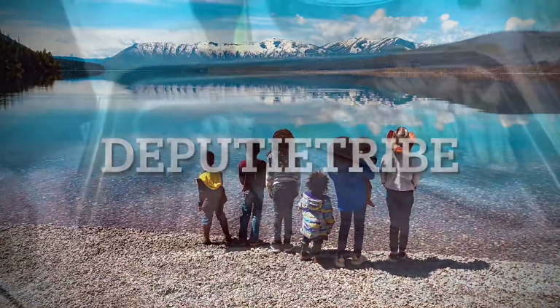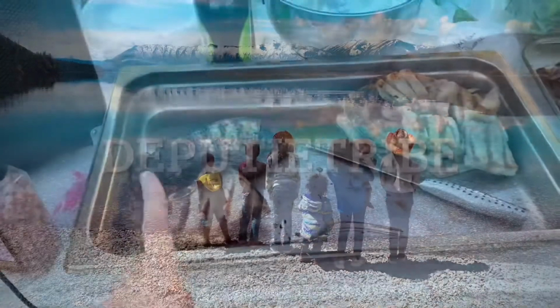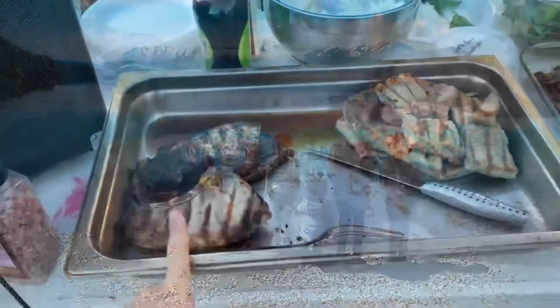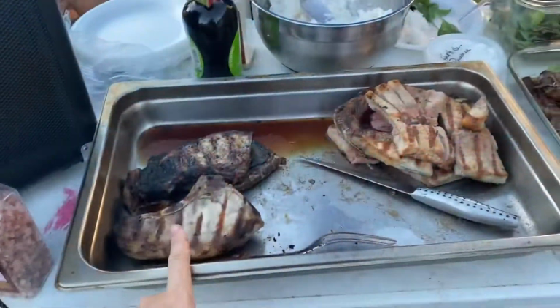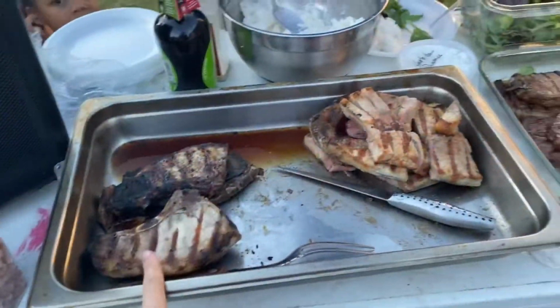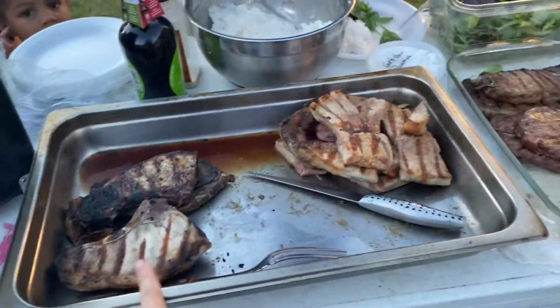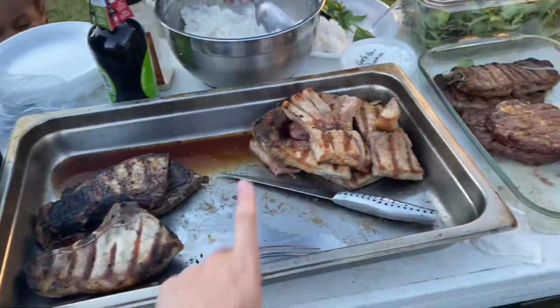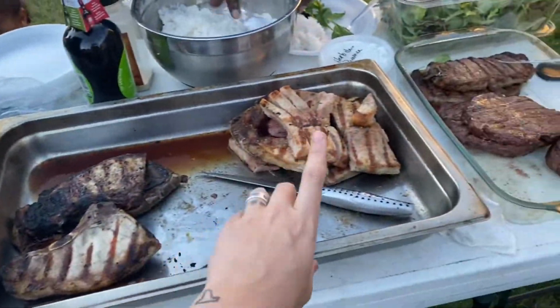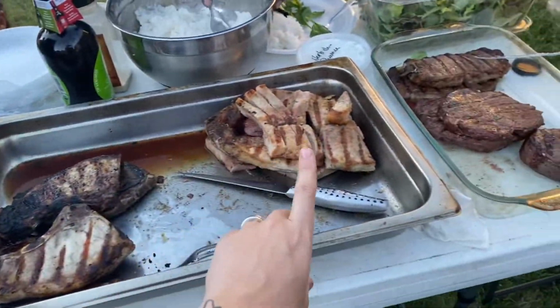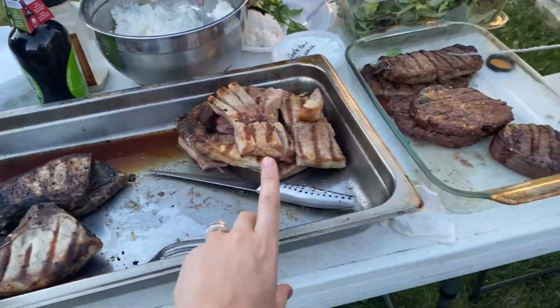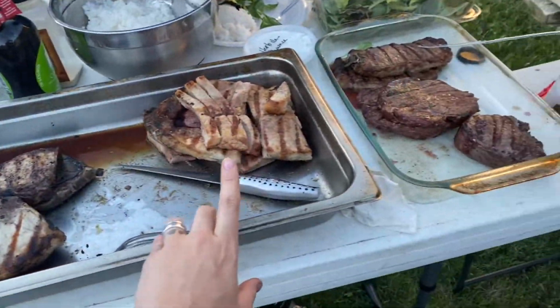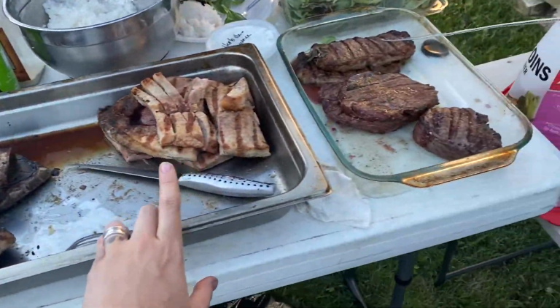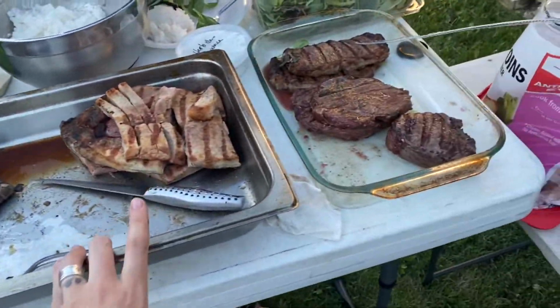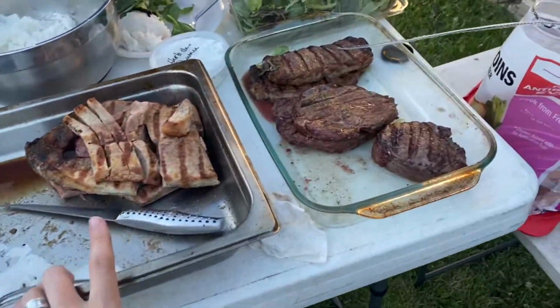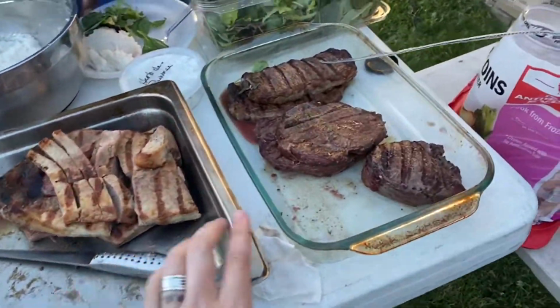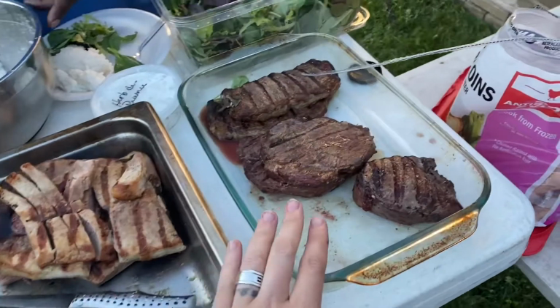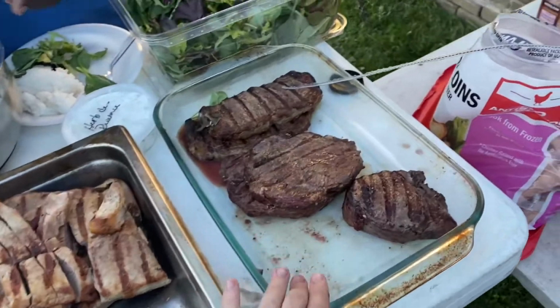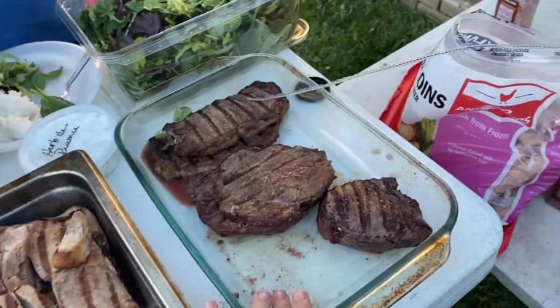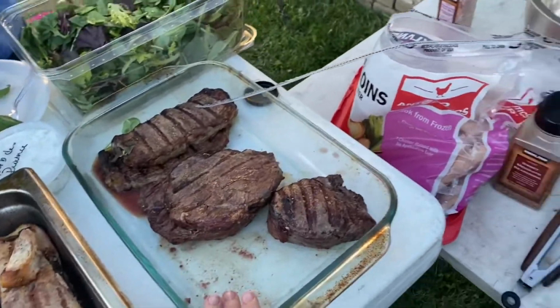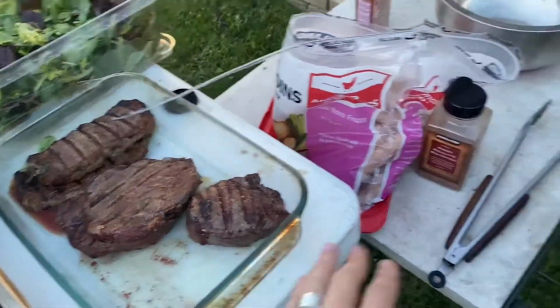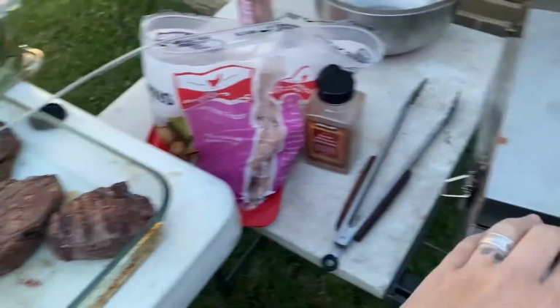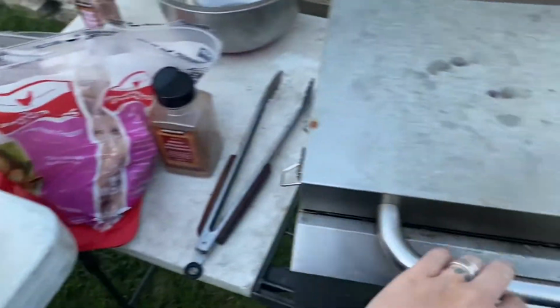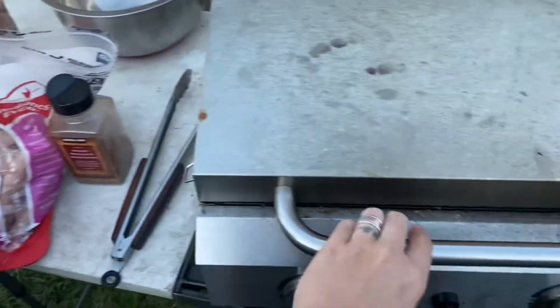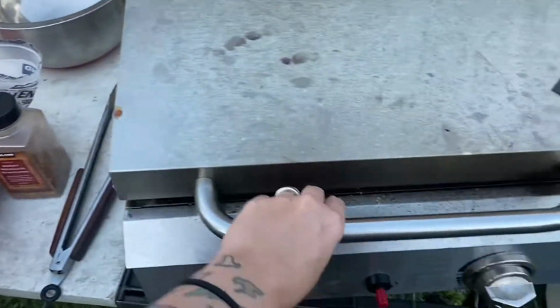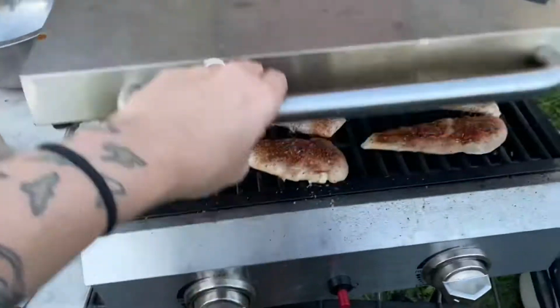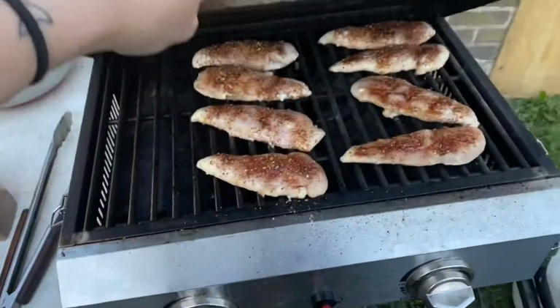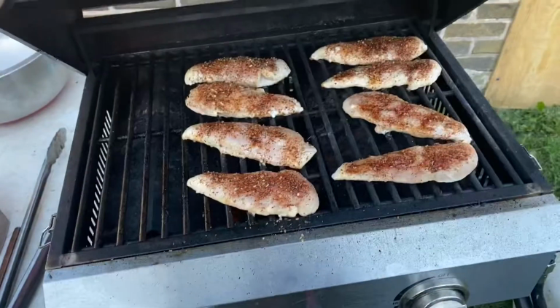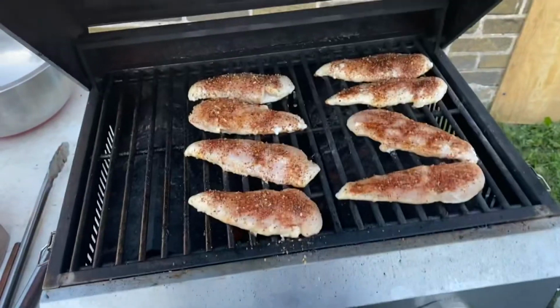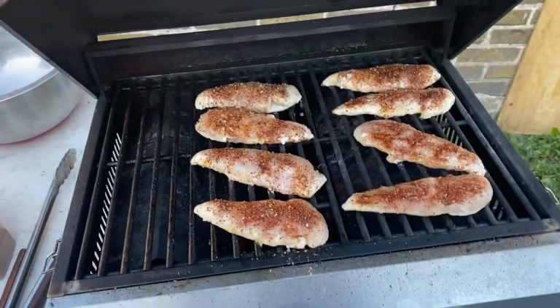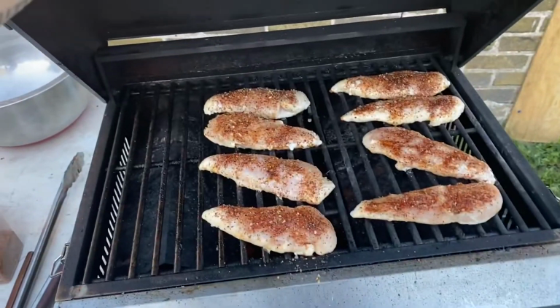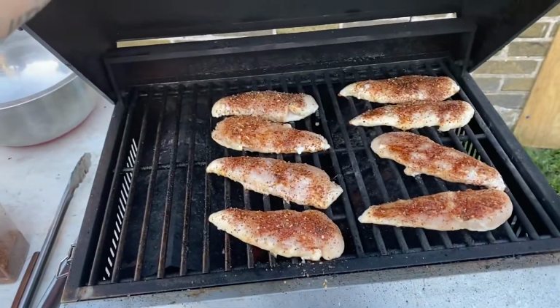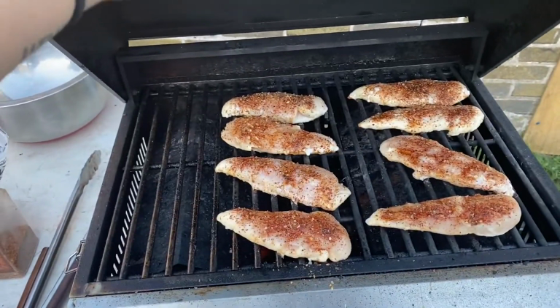Pork chops, pork steaks, beef steaks, and a whole bunch of chicken tenderloins.